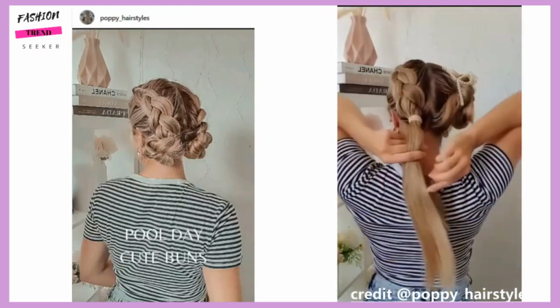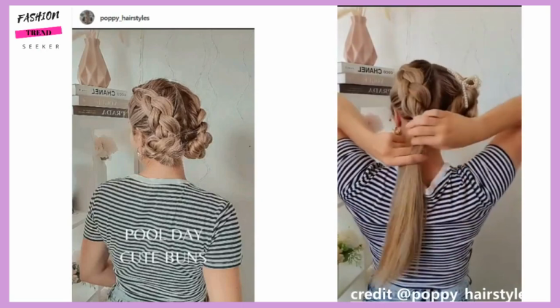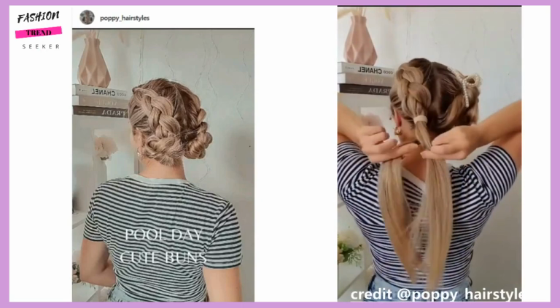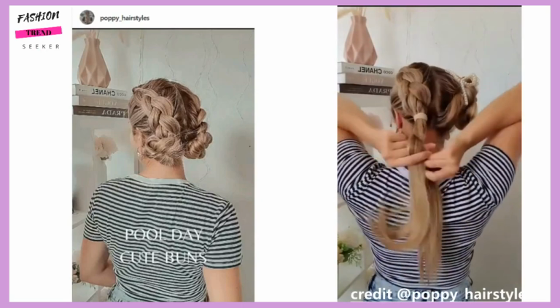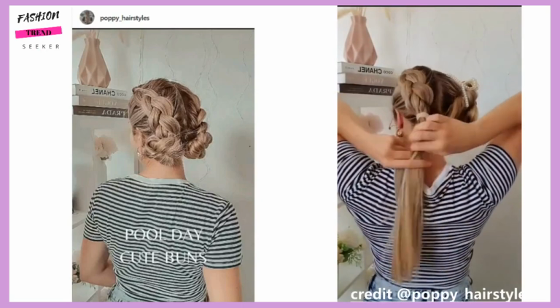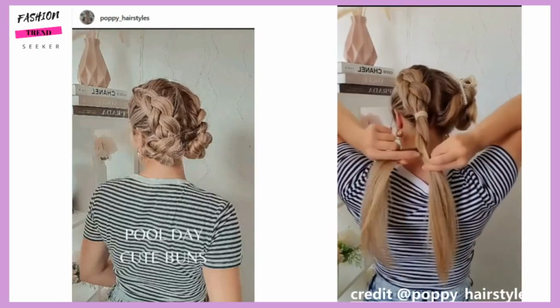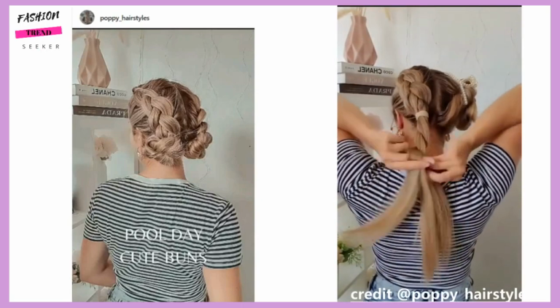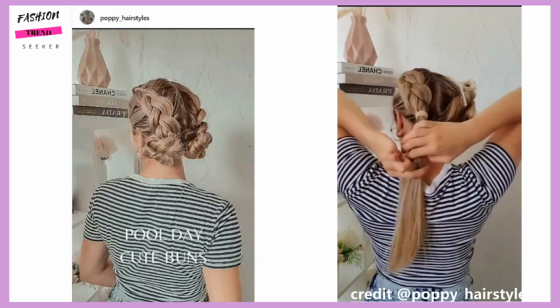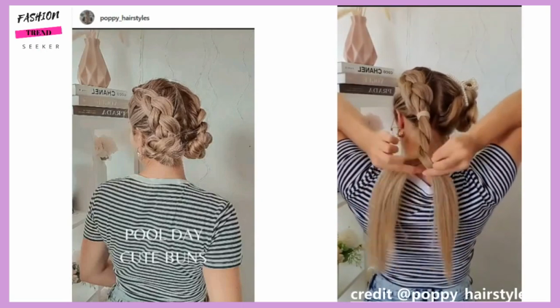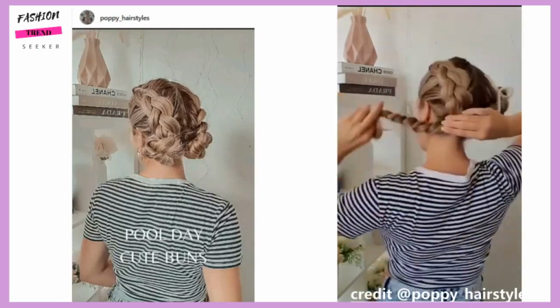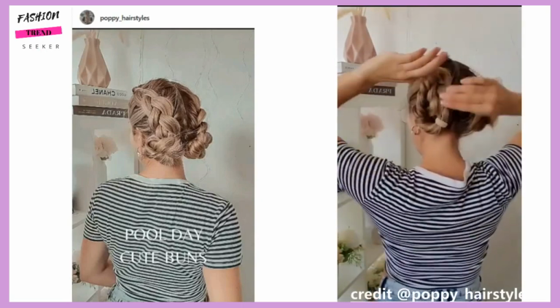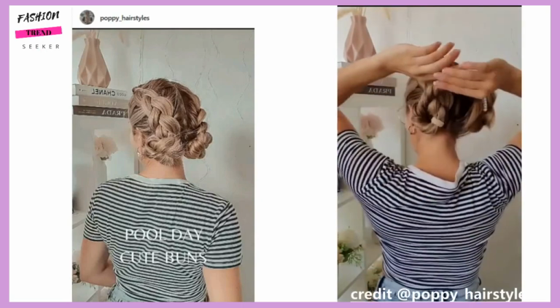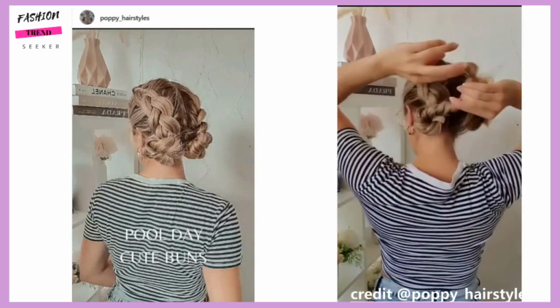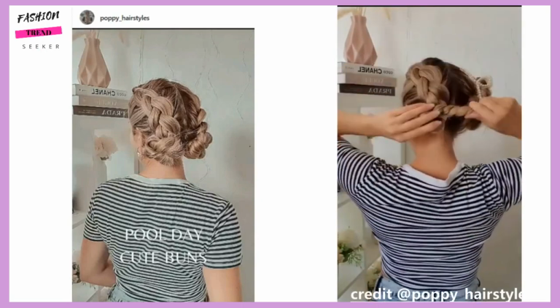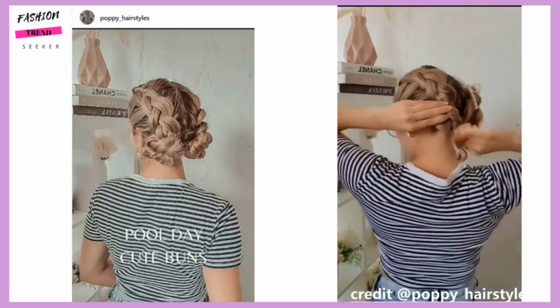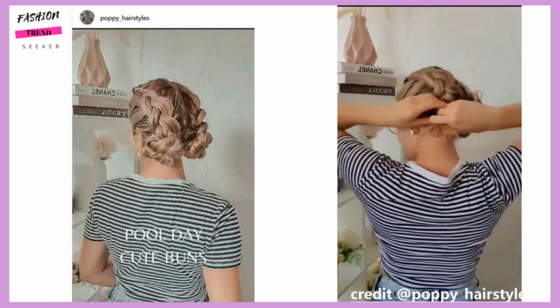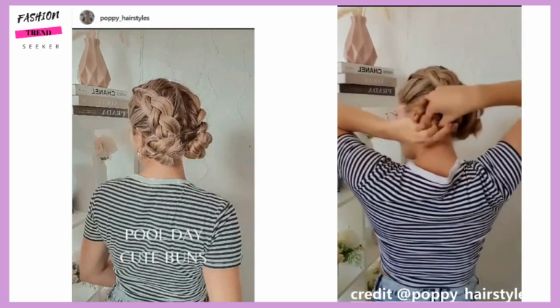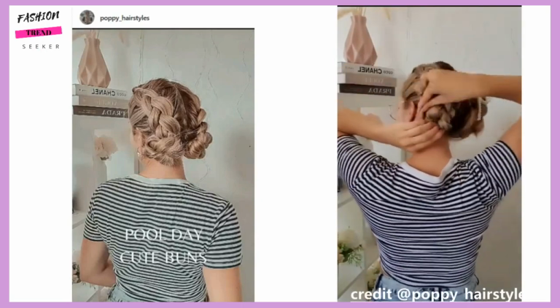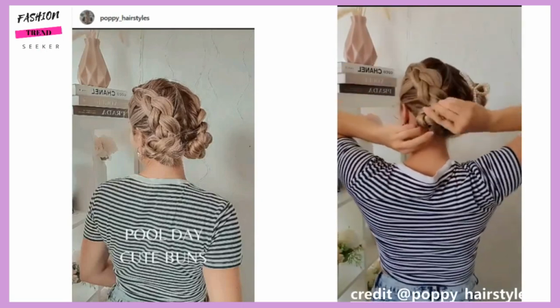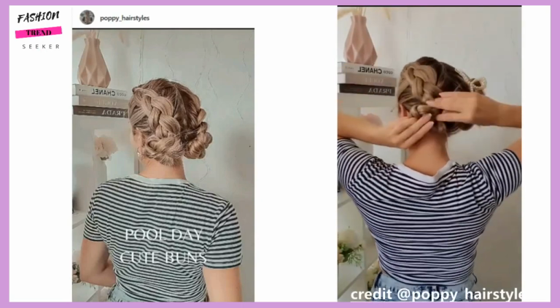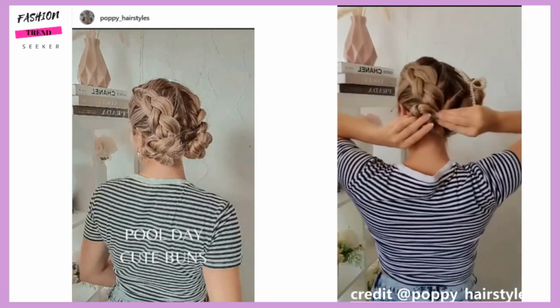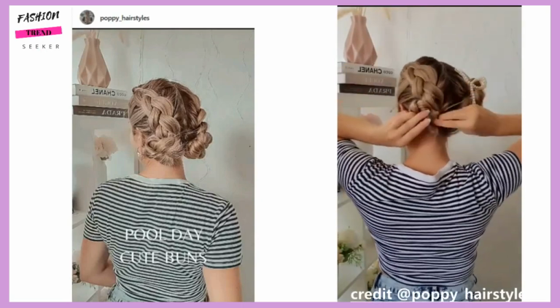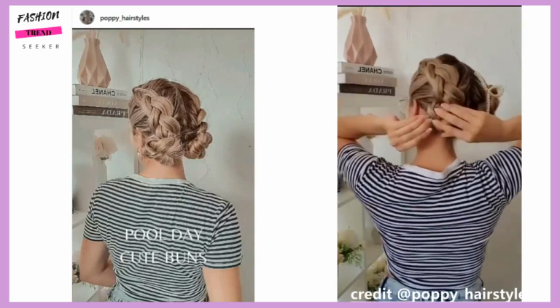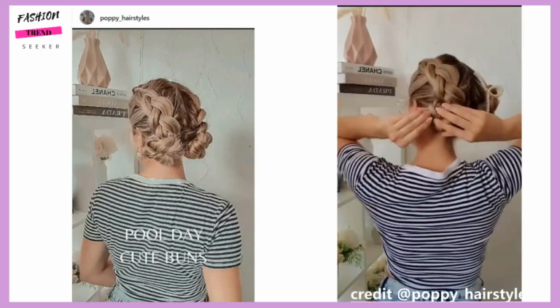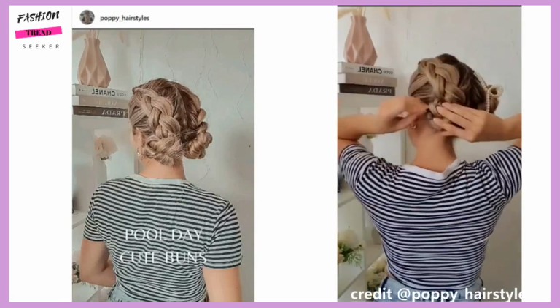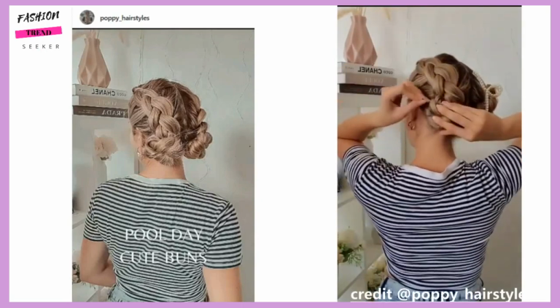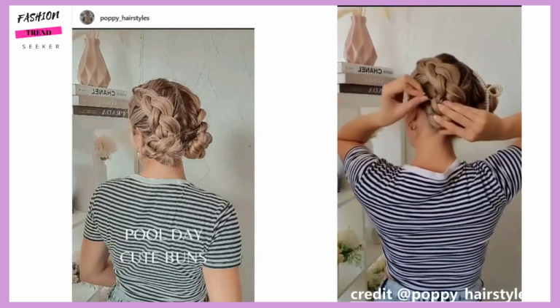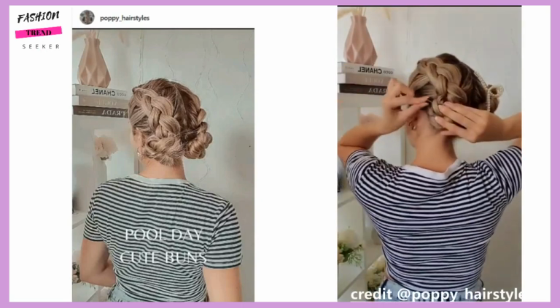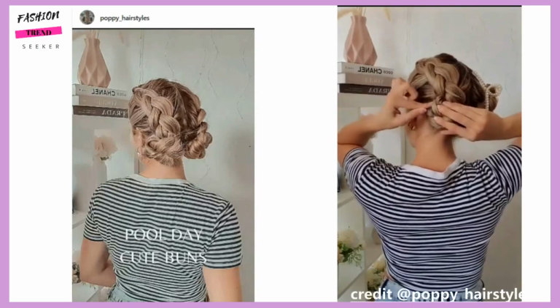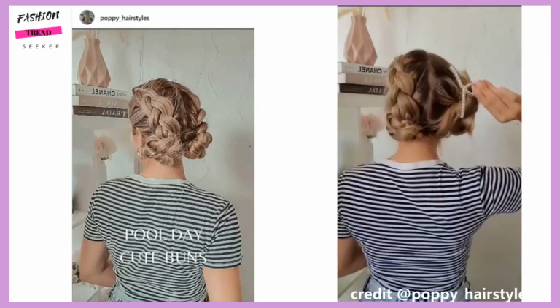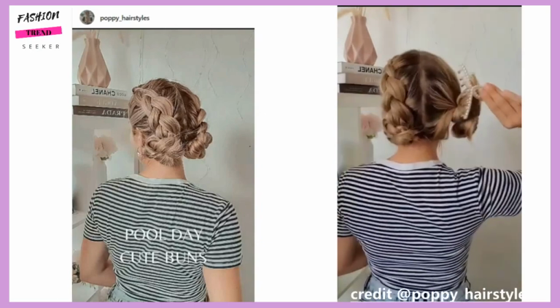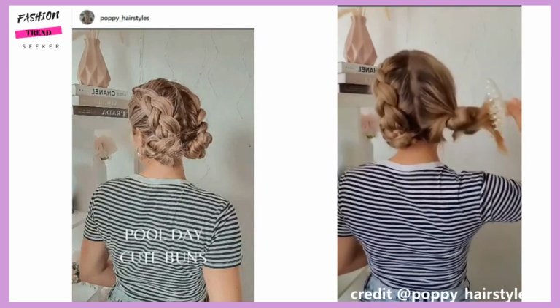This next tutorial is the pull-day buns, but of course you could wear this look for any occasion.